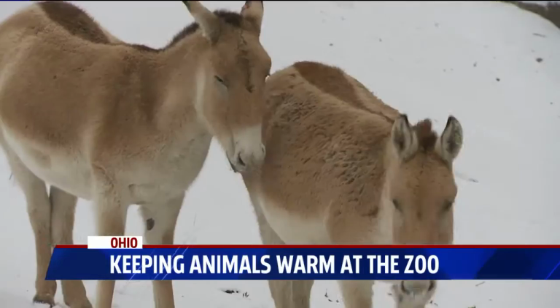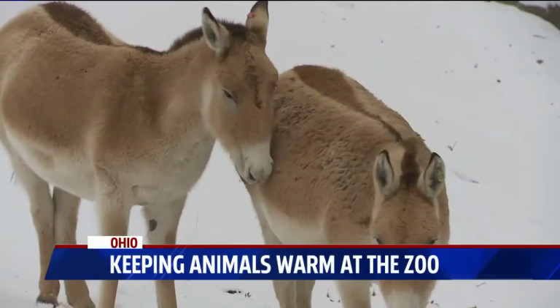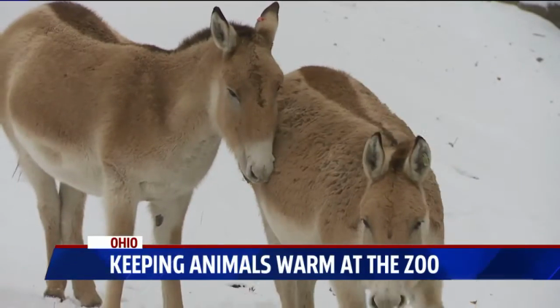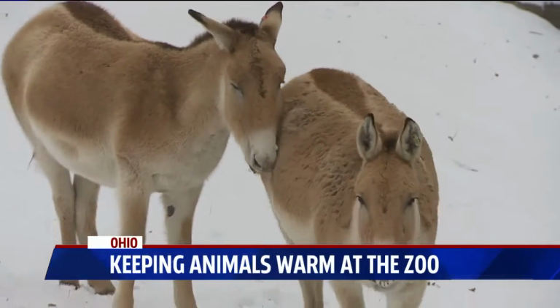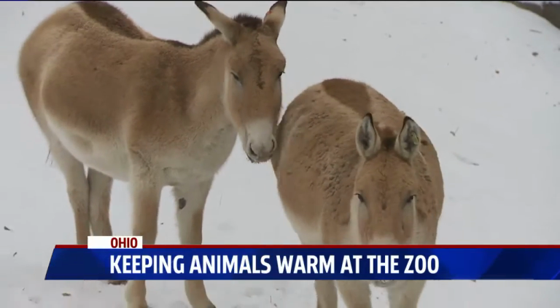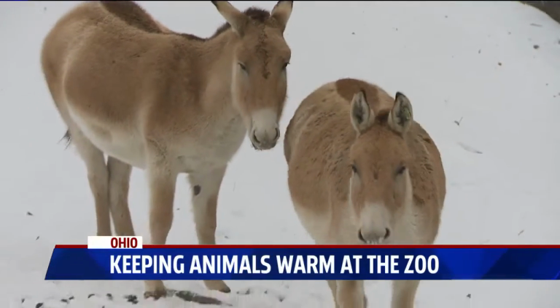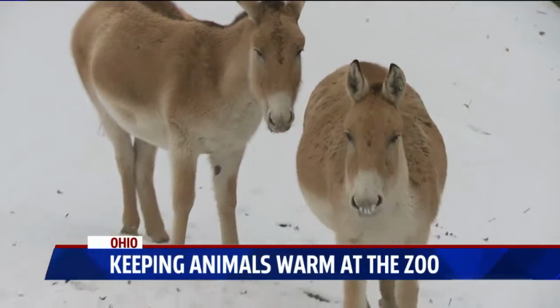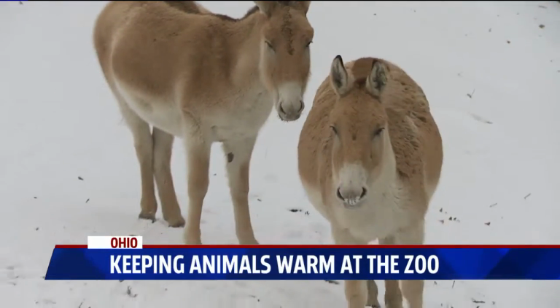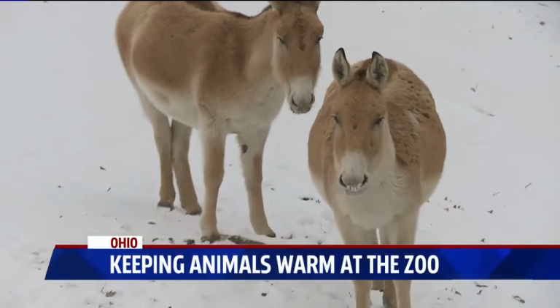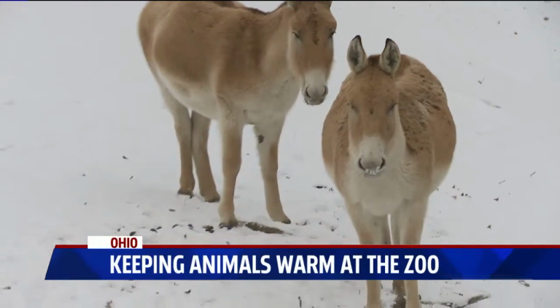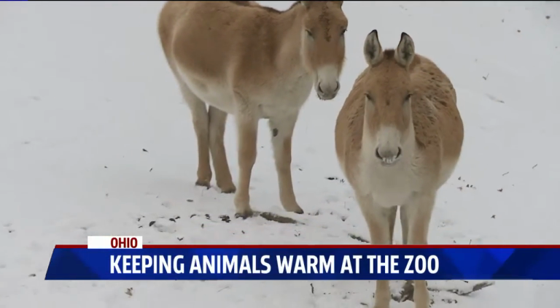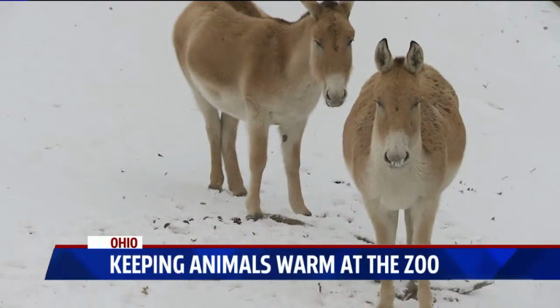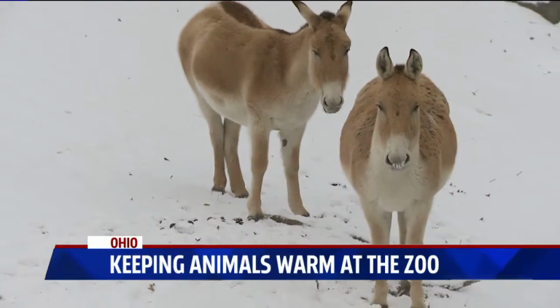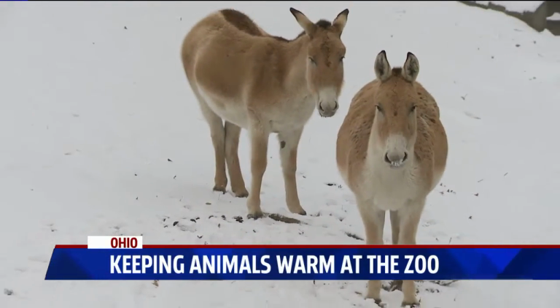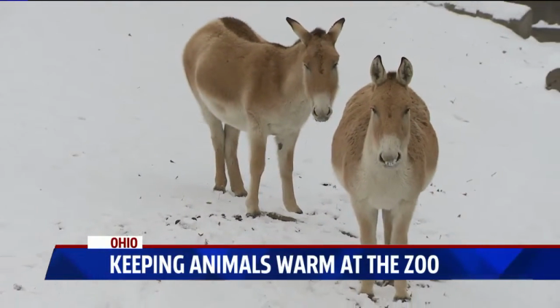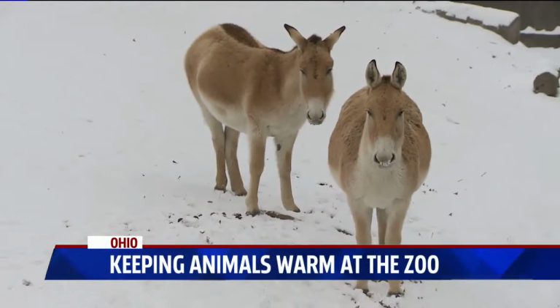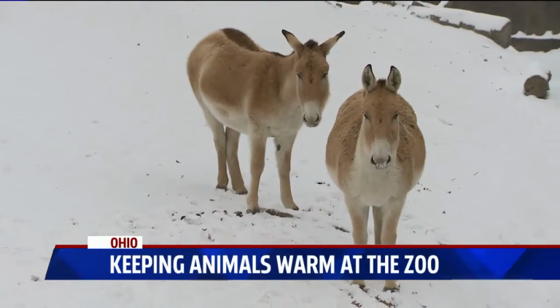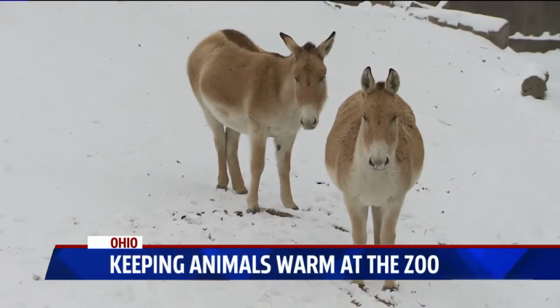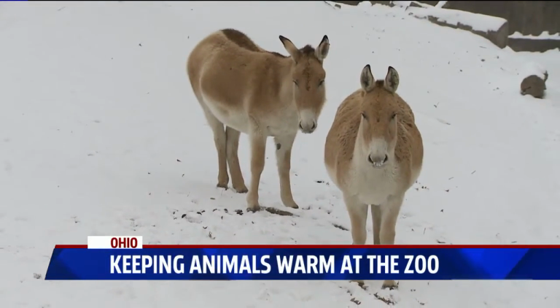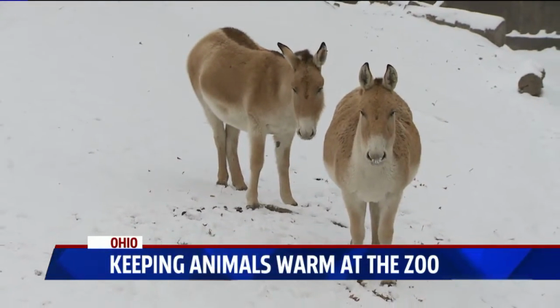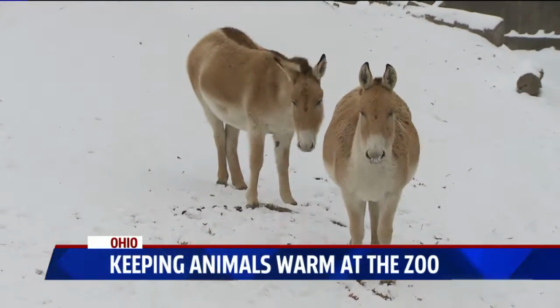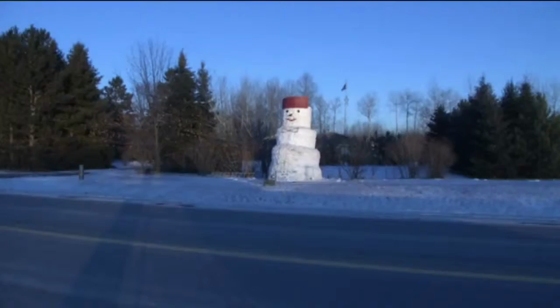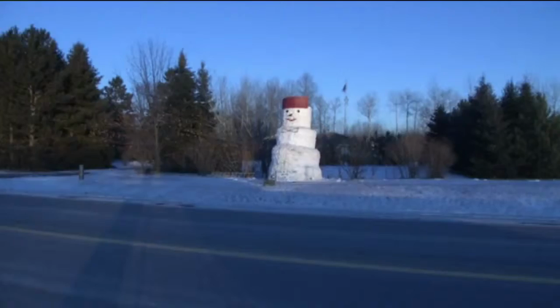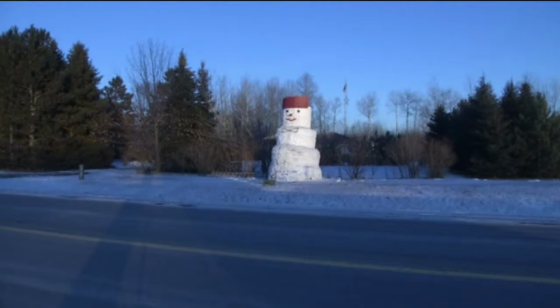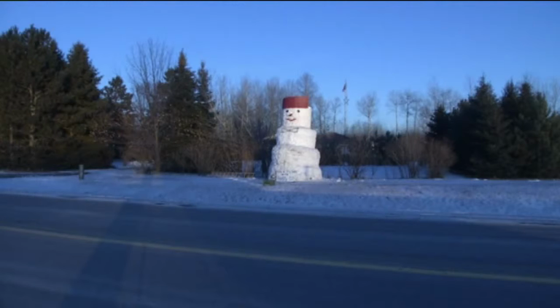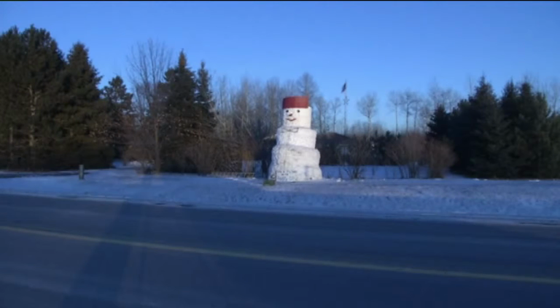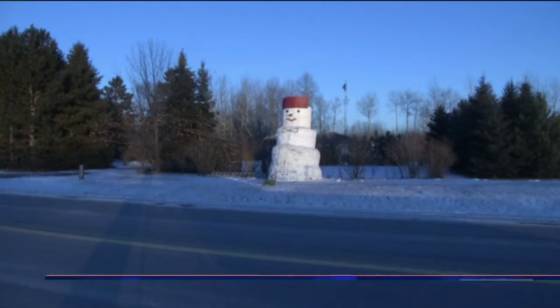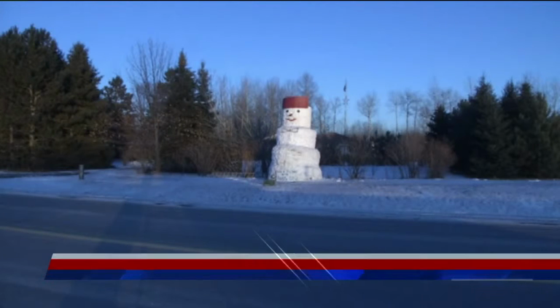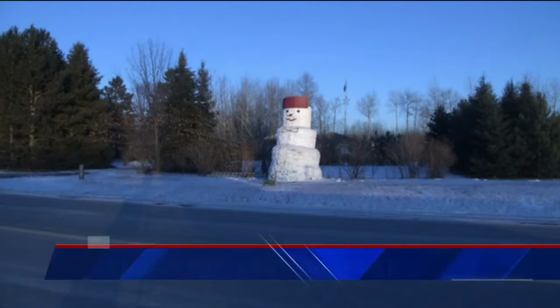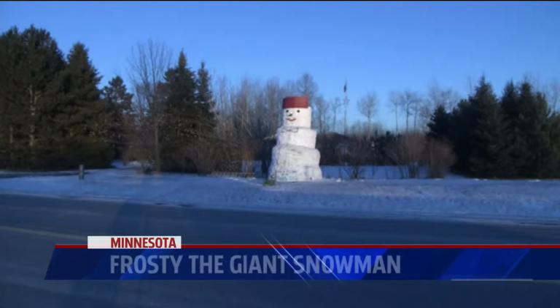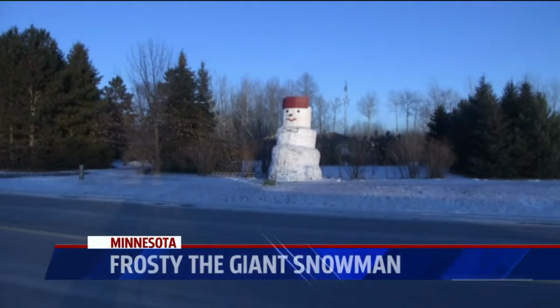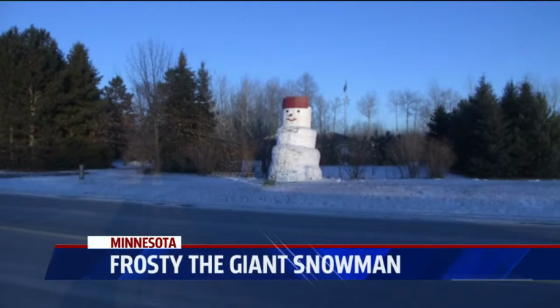Zoo officials say they monitor the animals' weight so they can adjust their diets in the cold weather.